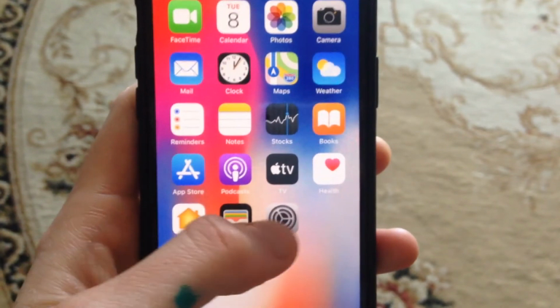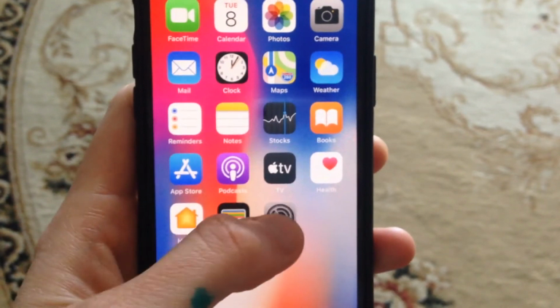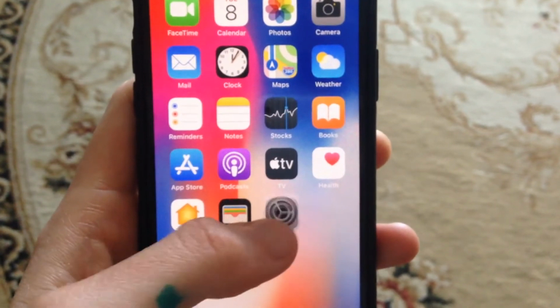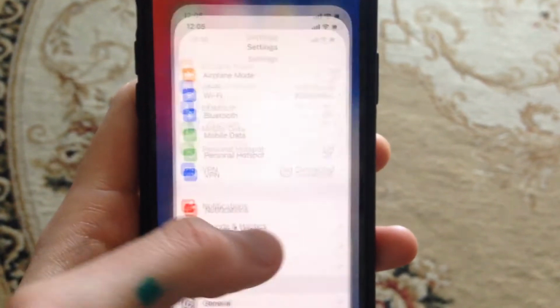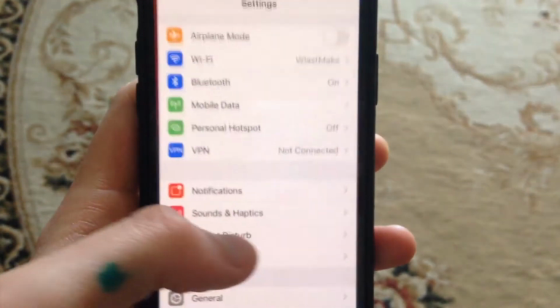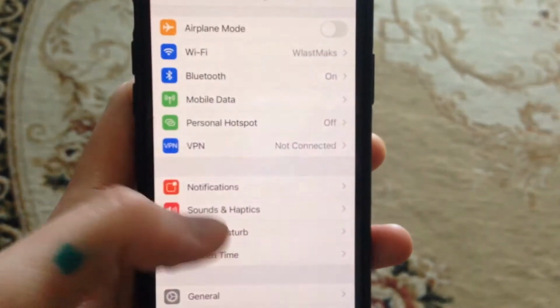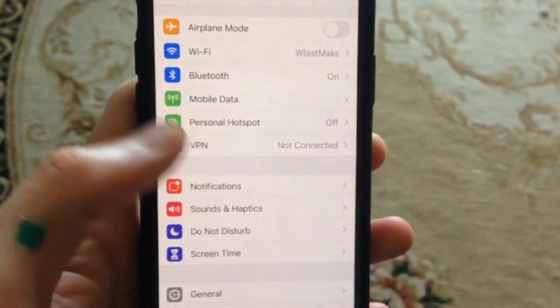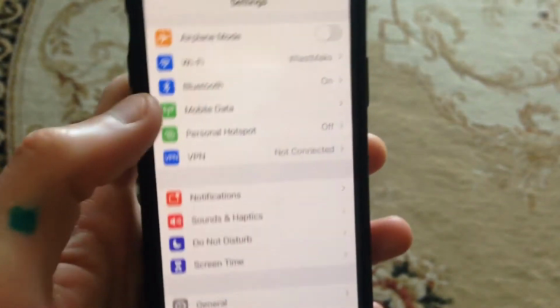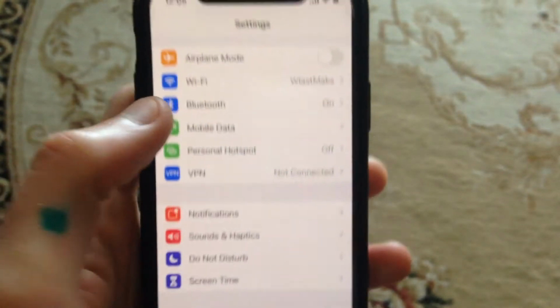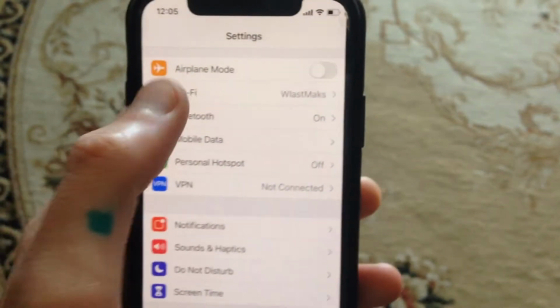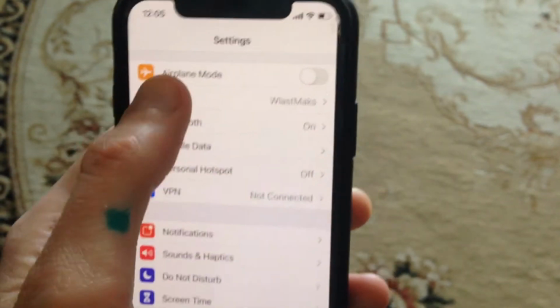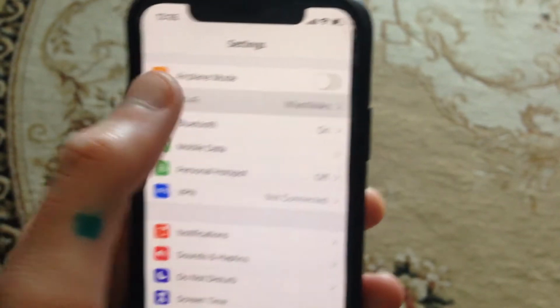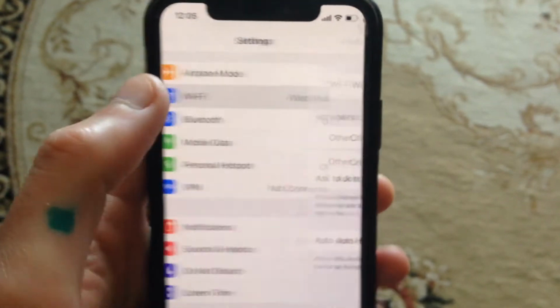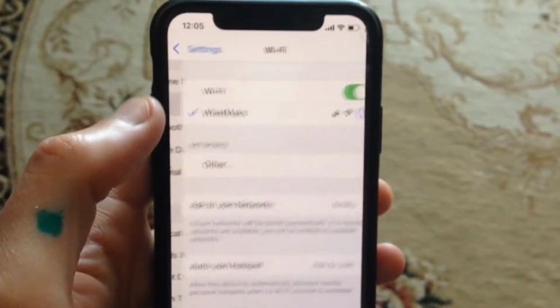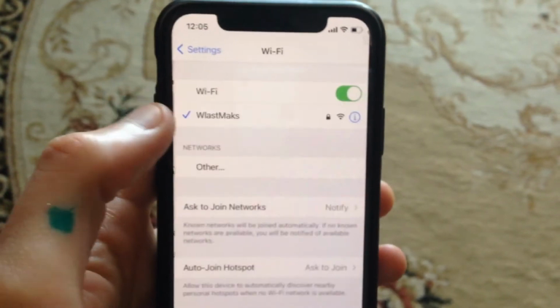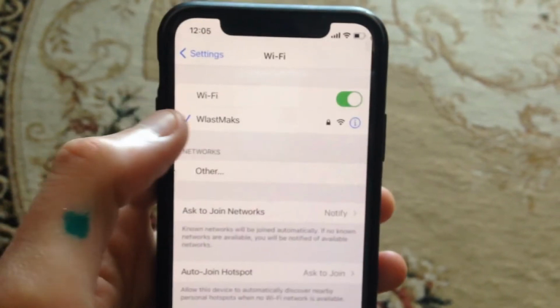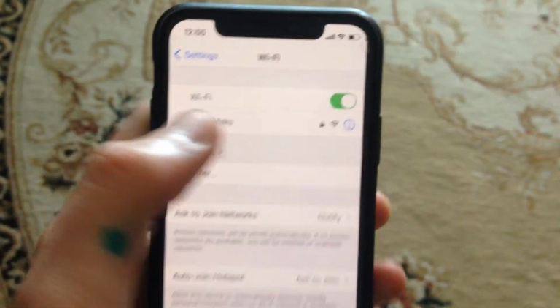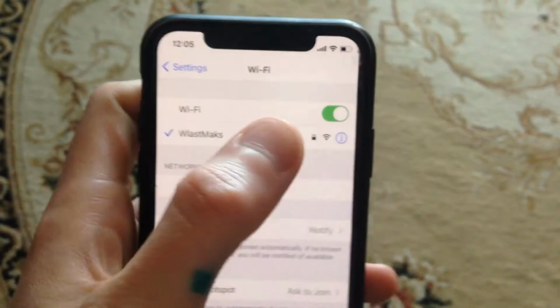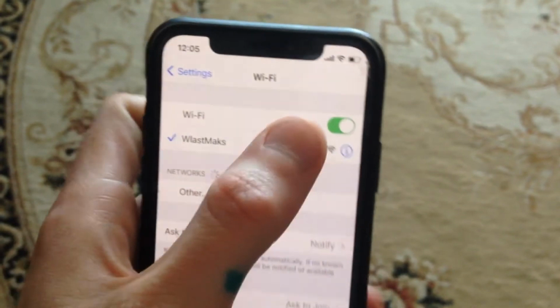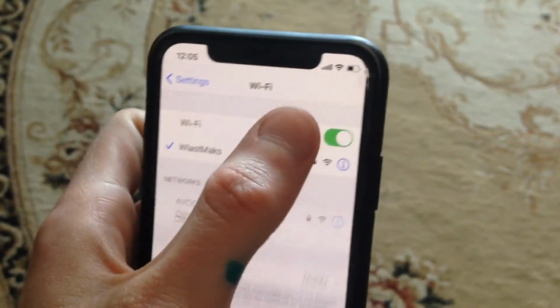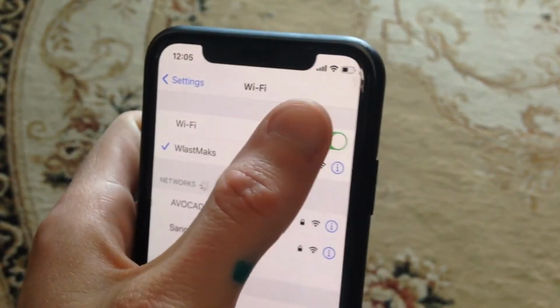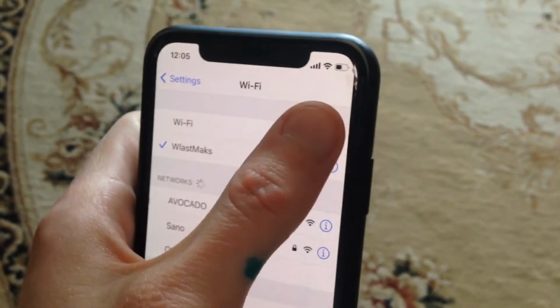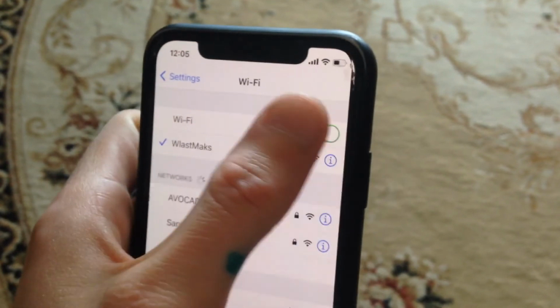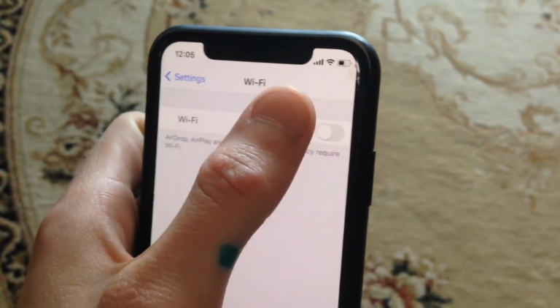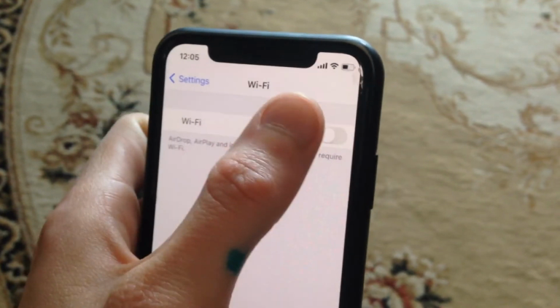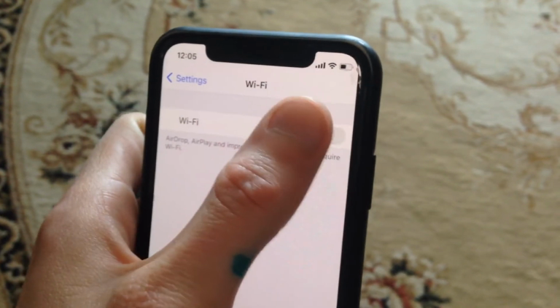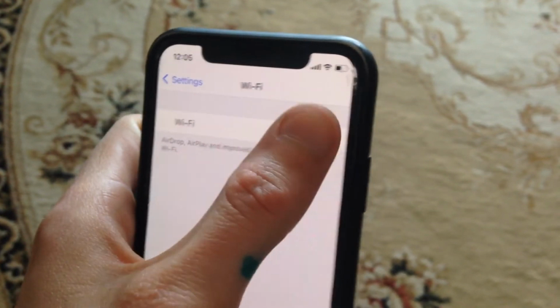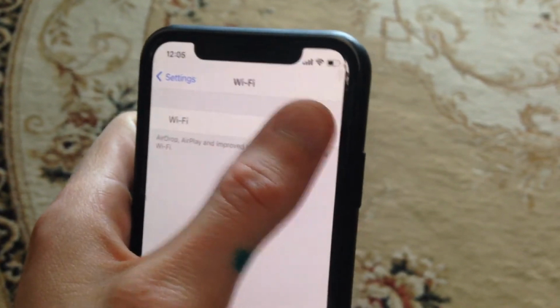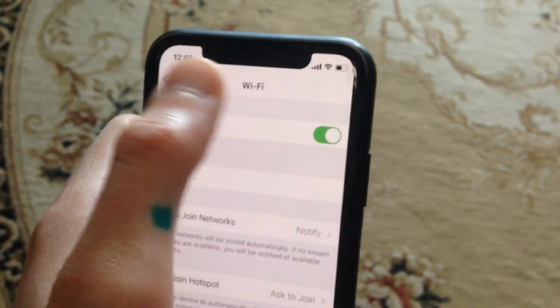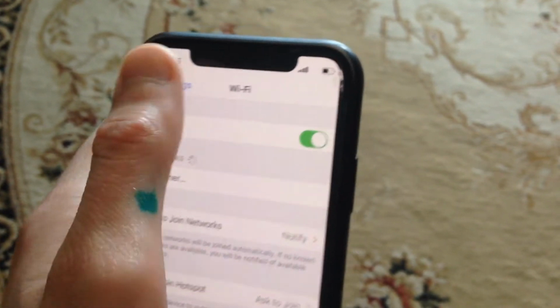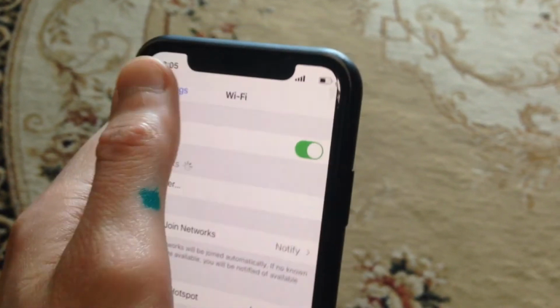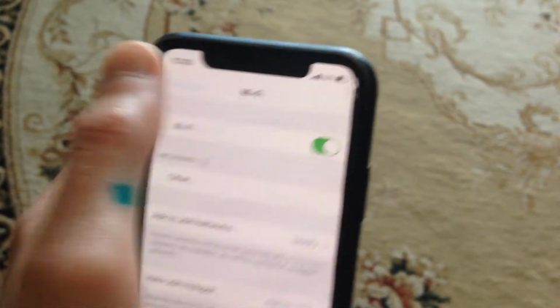So first thing, just open the Settings, open Wi-Fi and just turn it off and turn it on again.